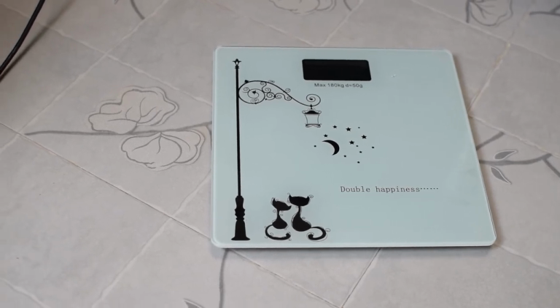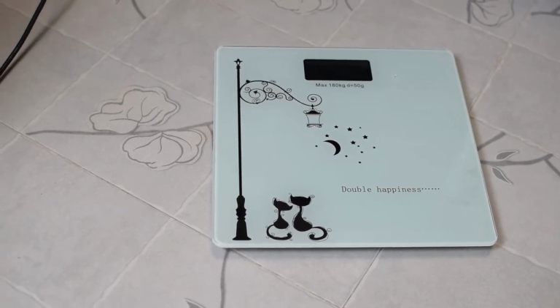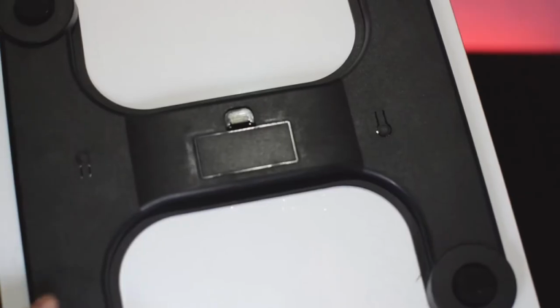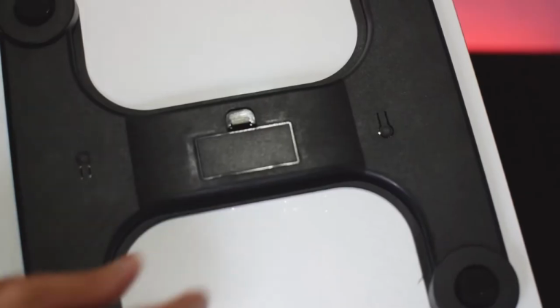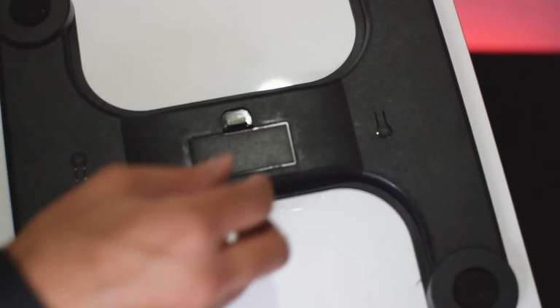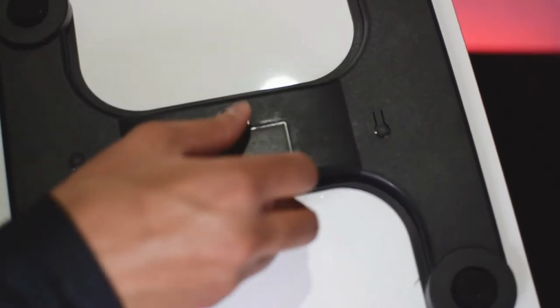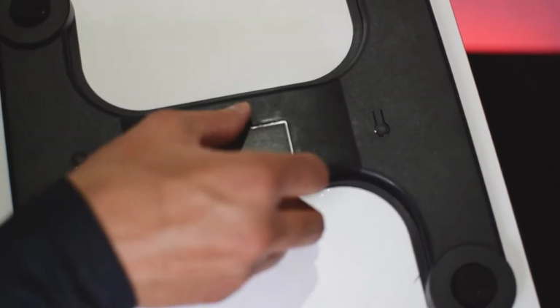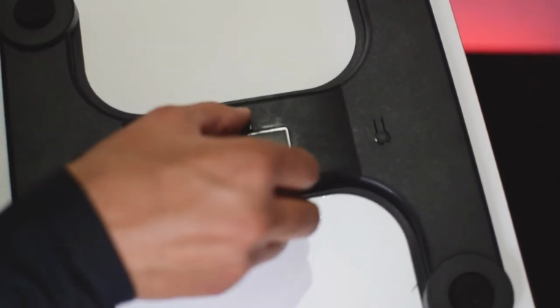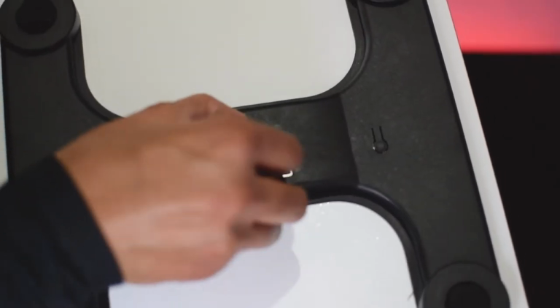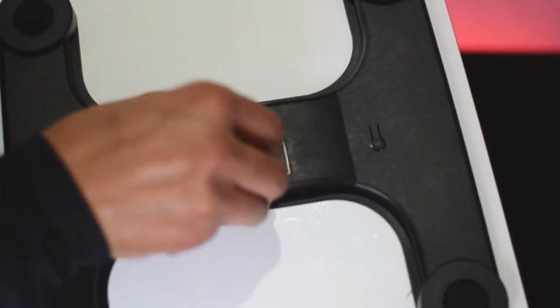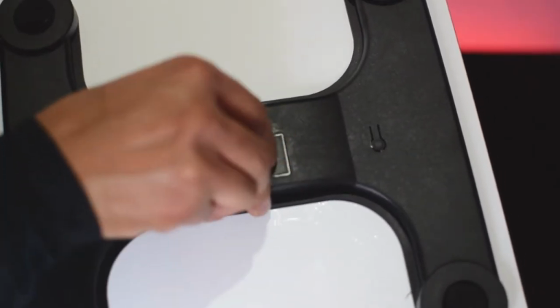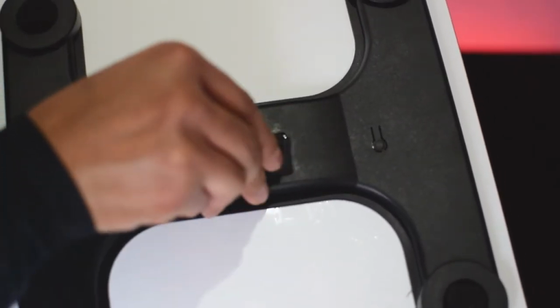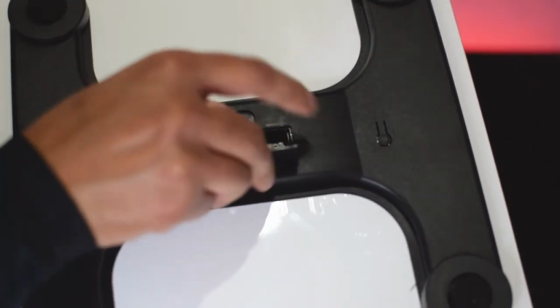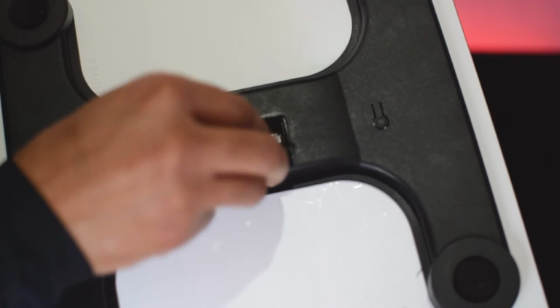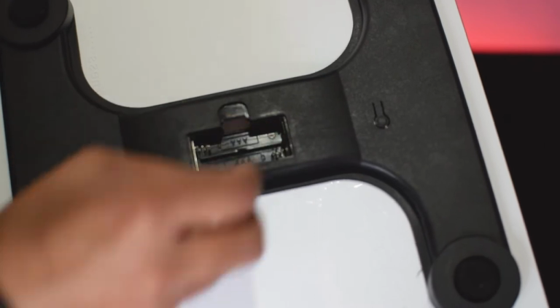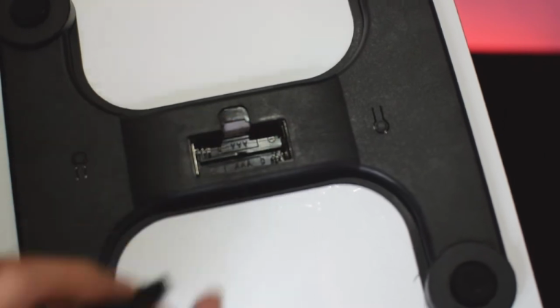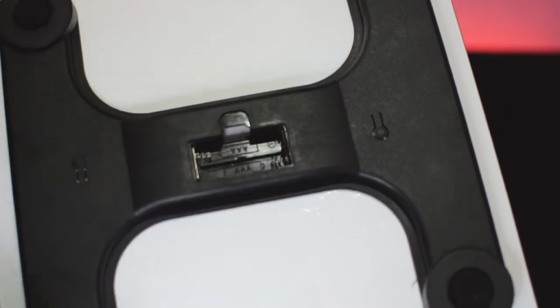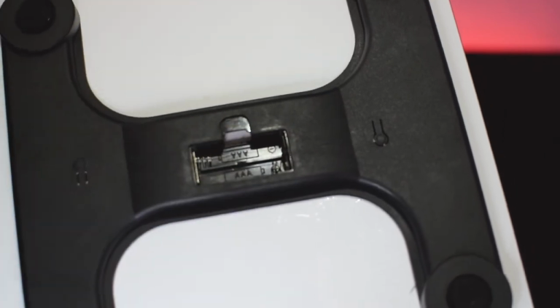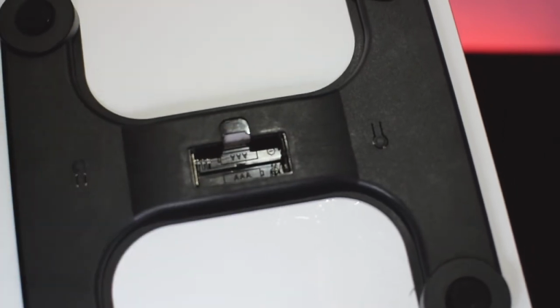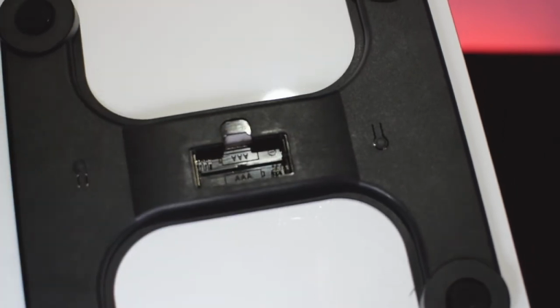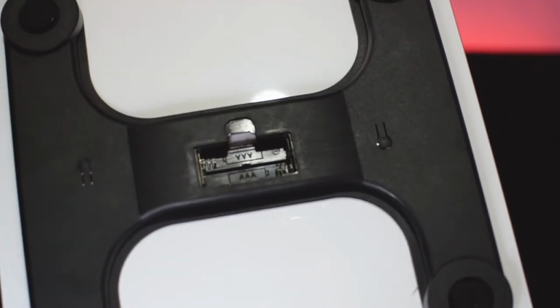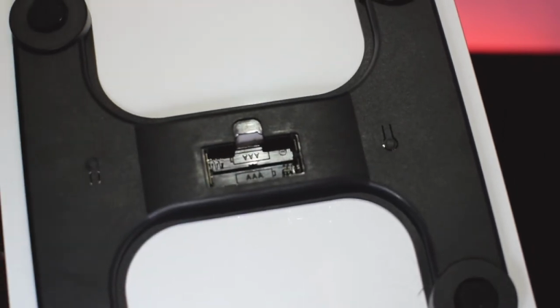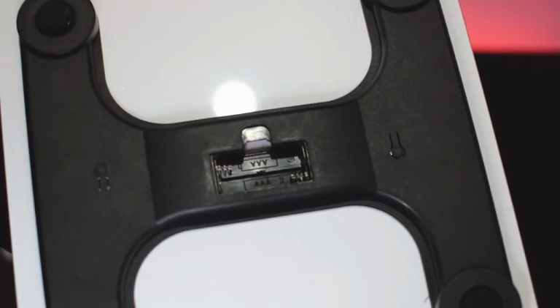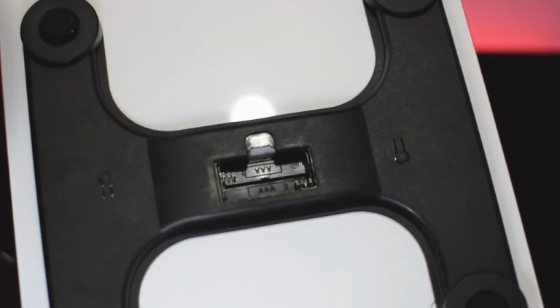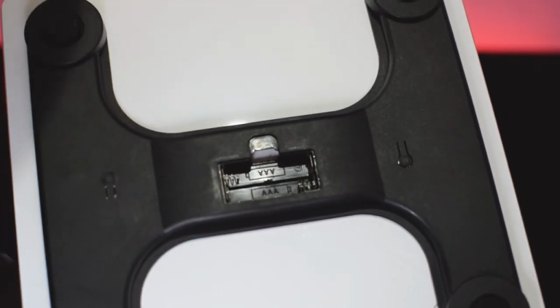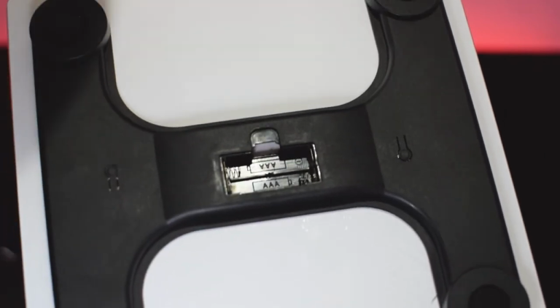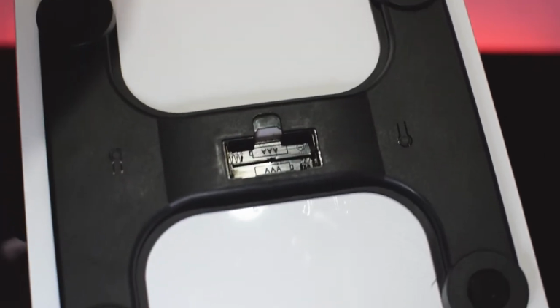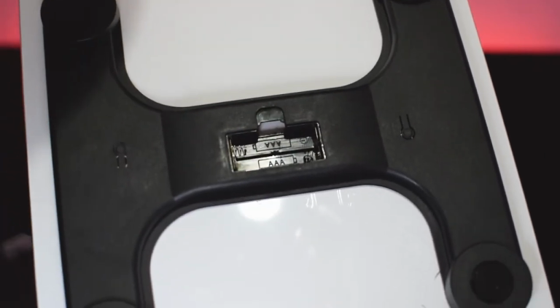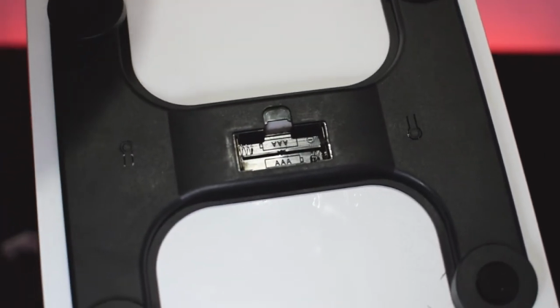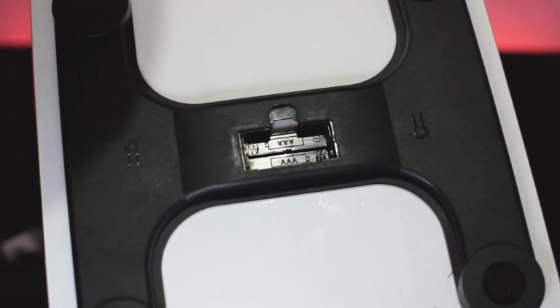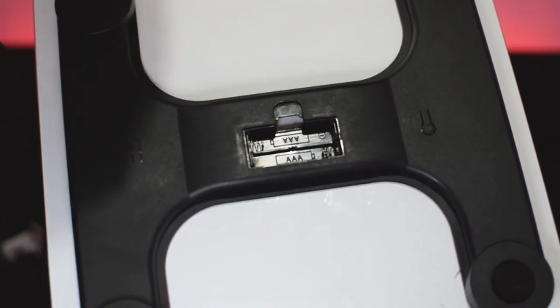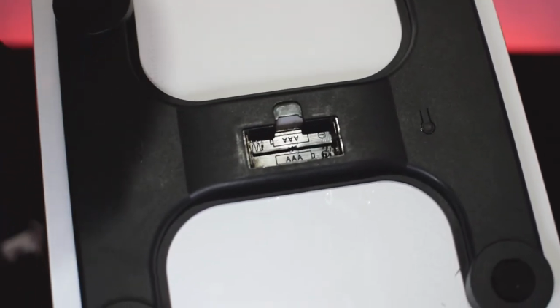Now, insert the batteries — open the battery compartment and insert the batteries.